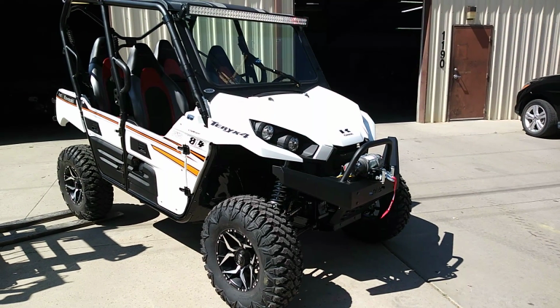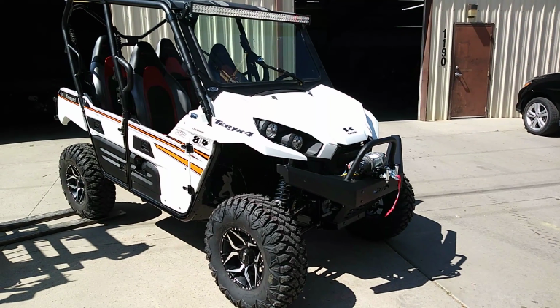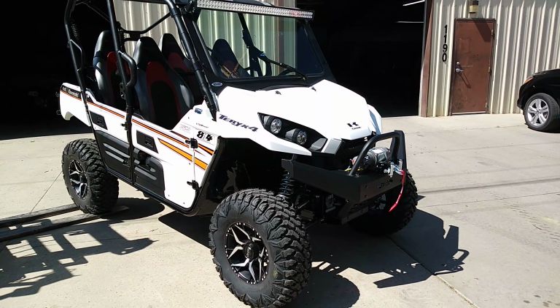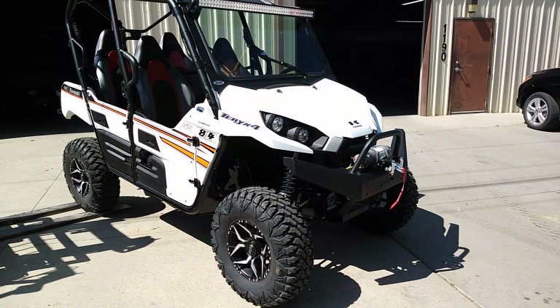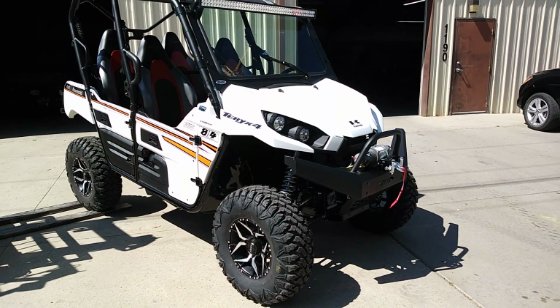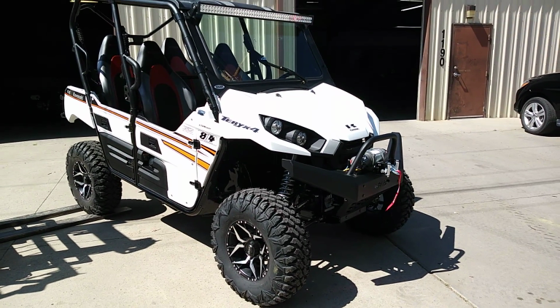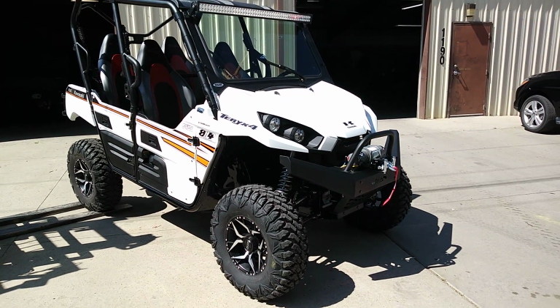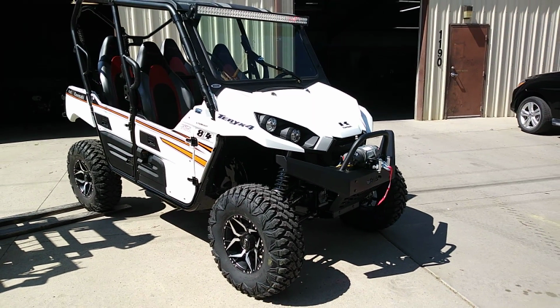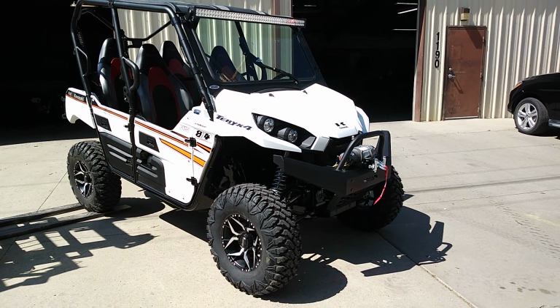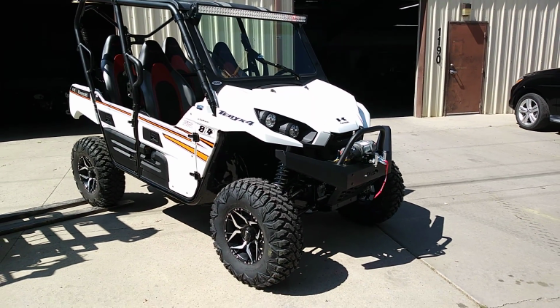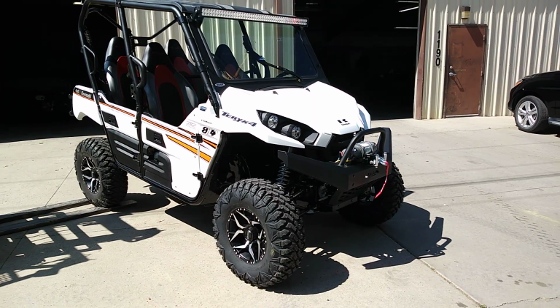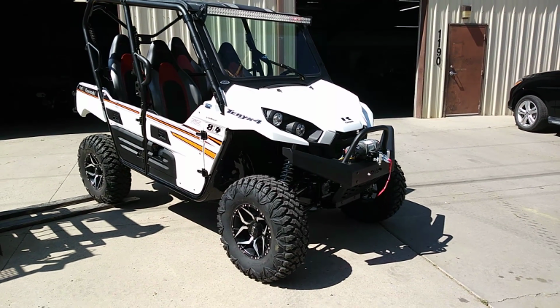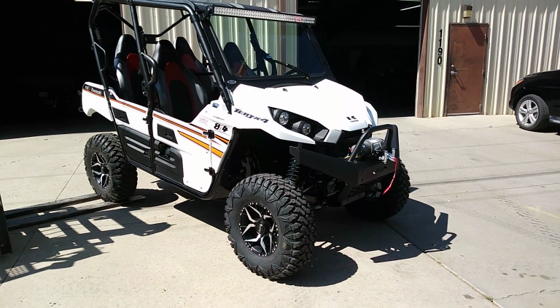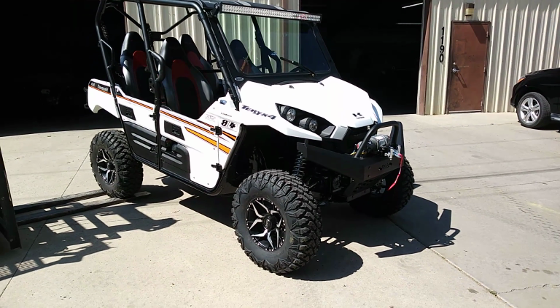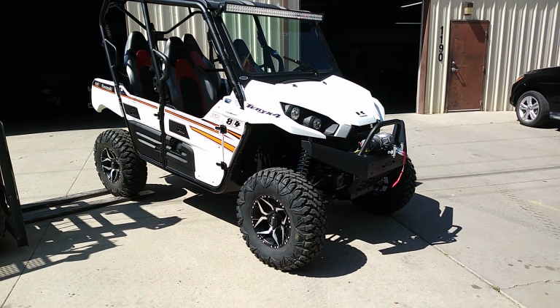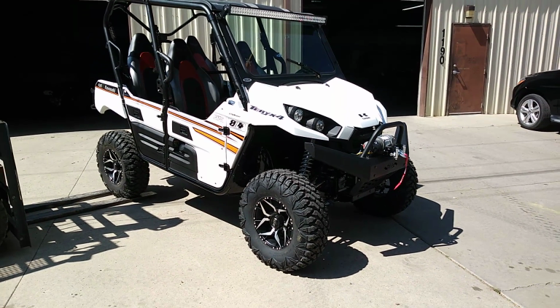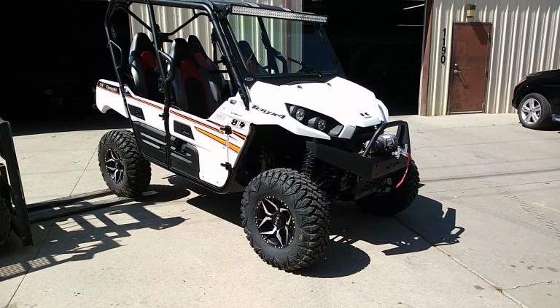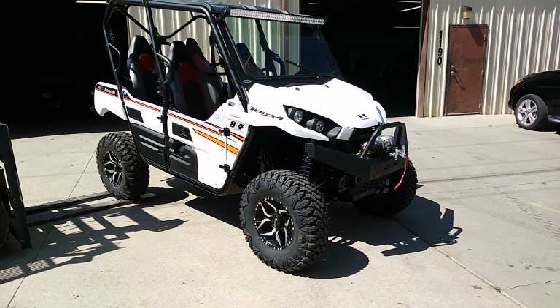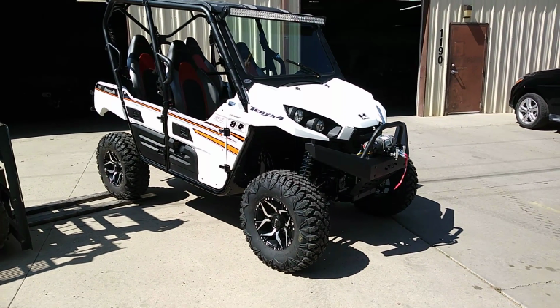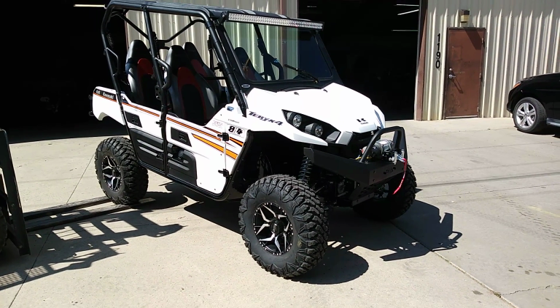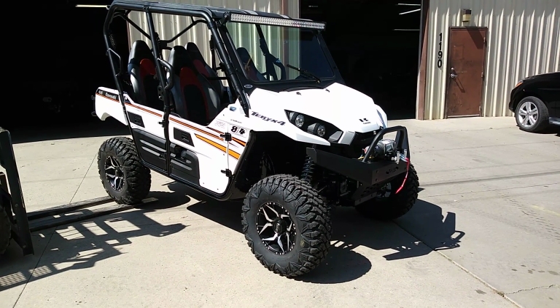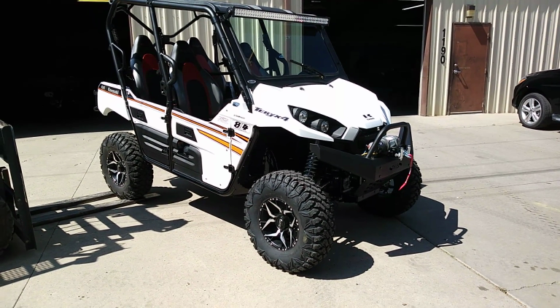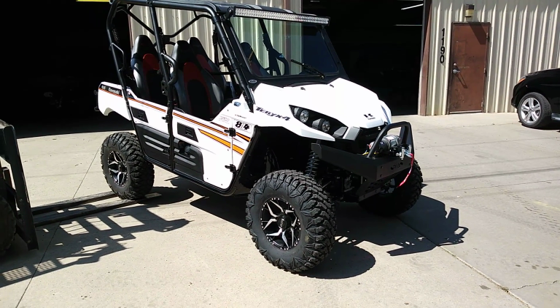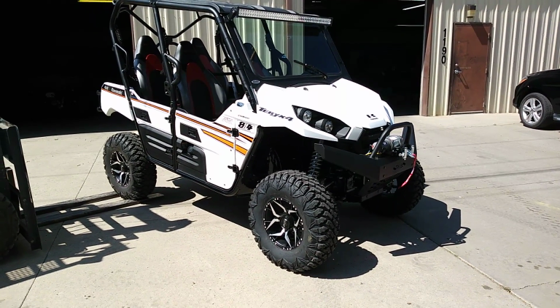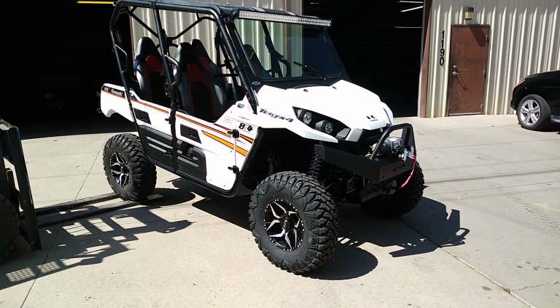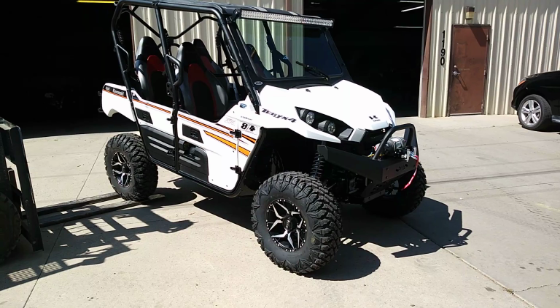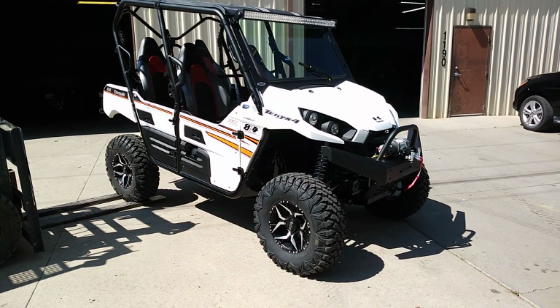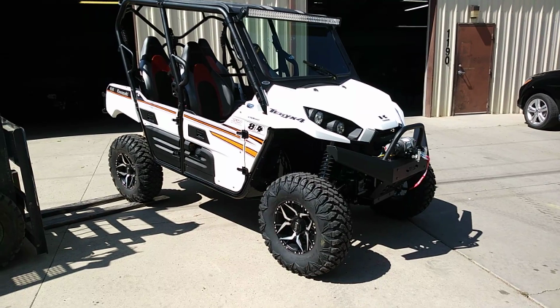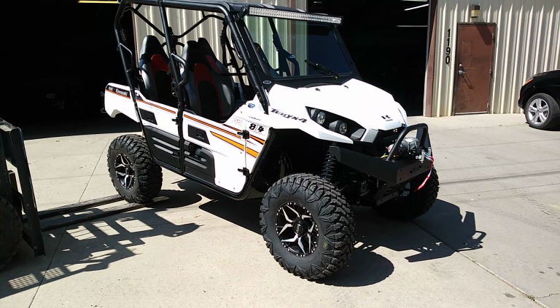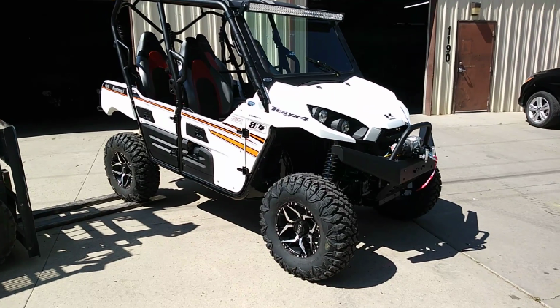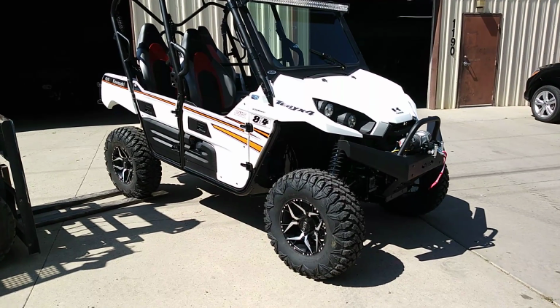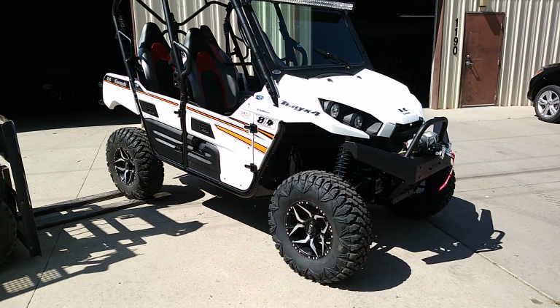How's it going everybody? This is John Hester at Hester Motorsports here in Raton, New Mexico. A nice beautiful day here.